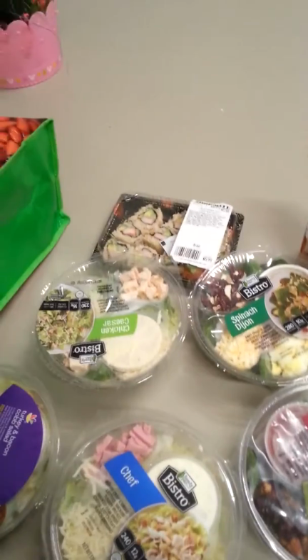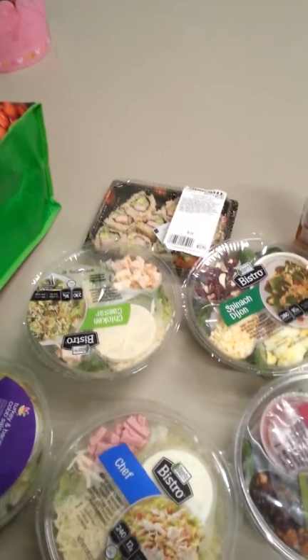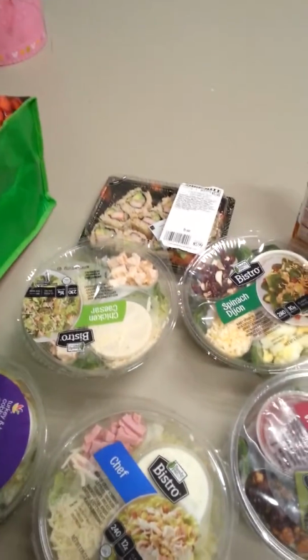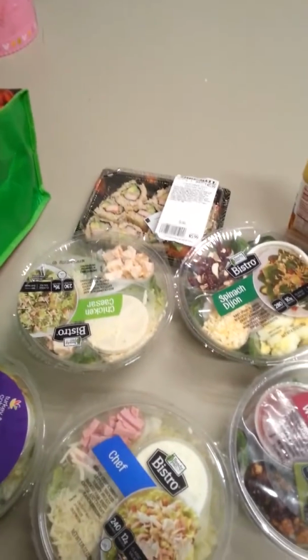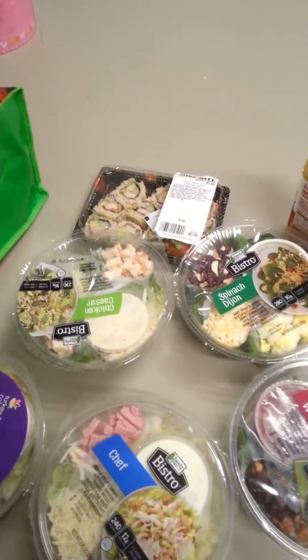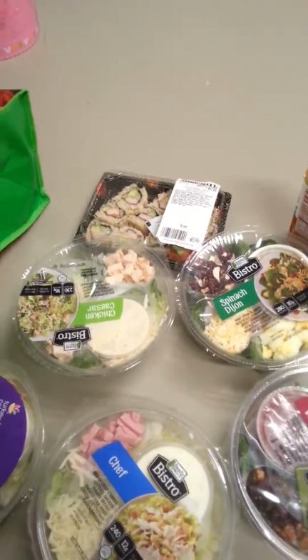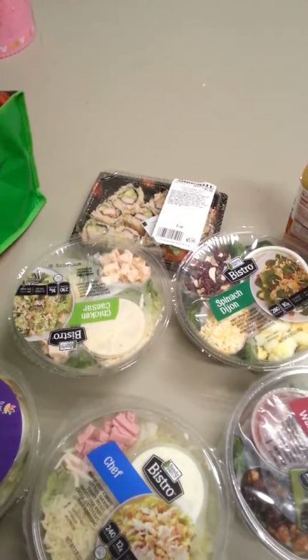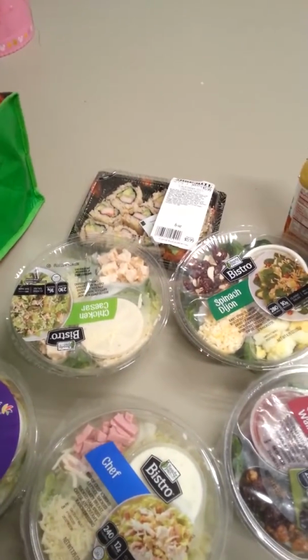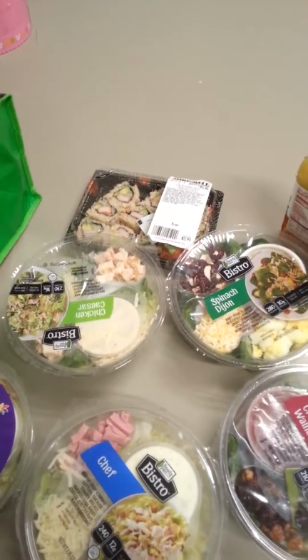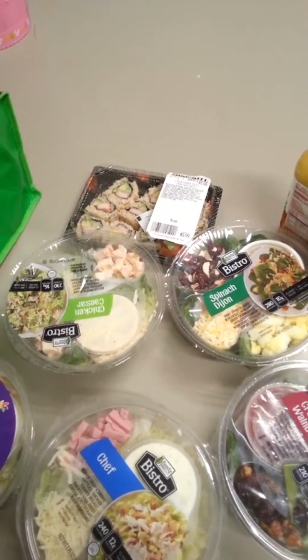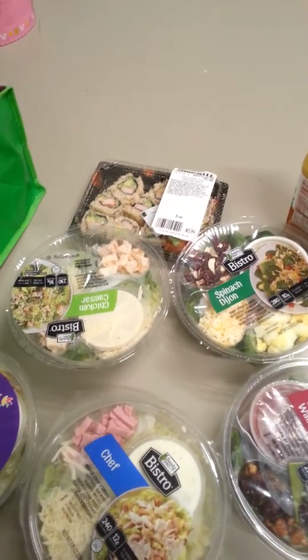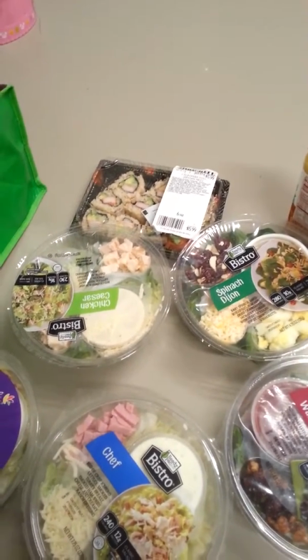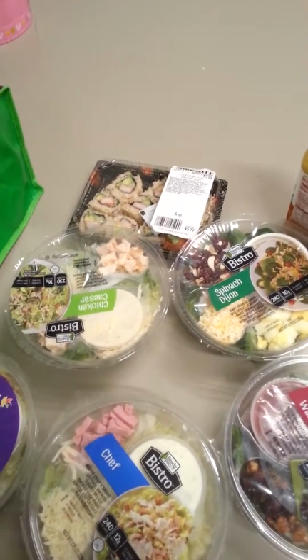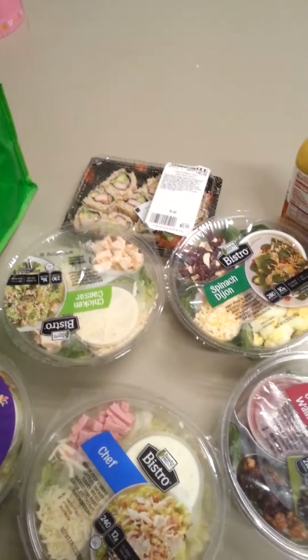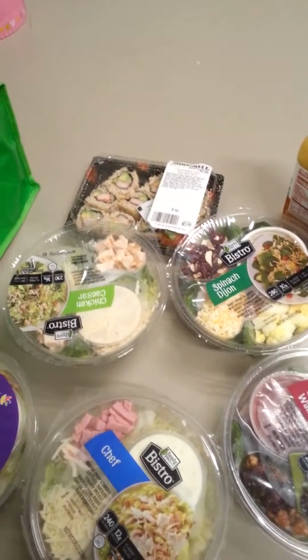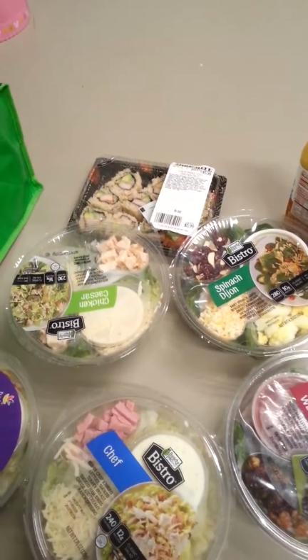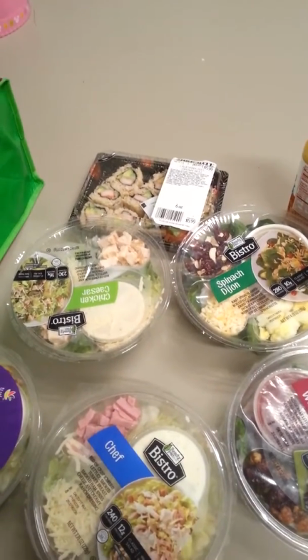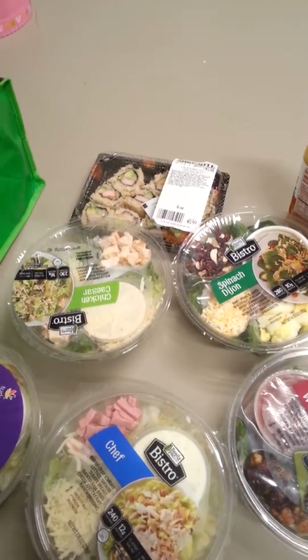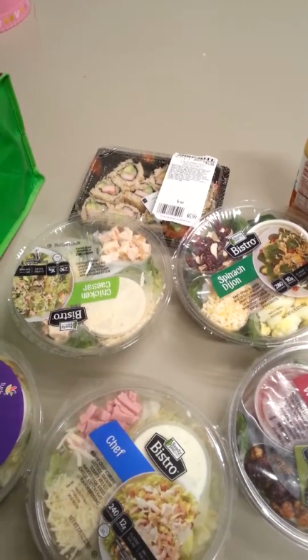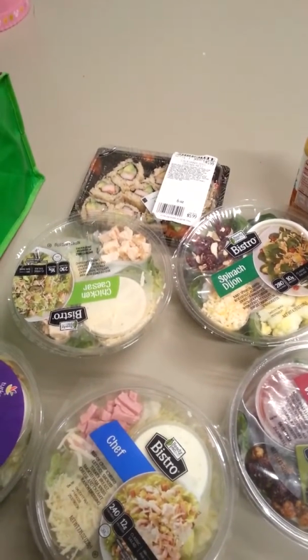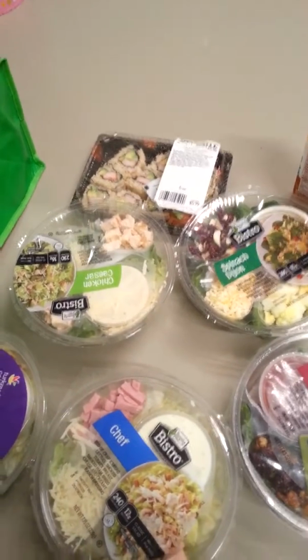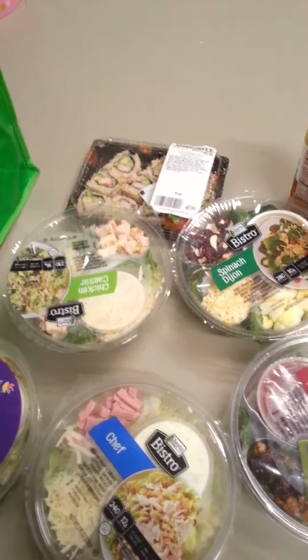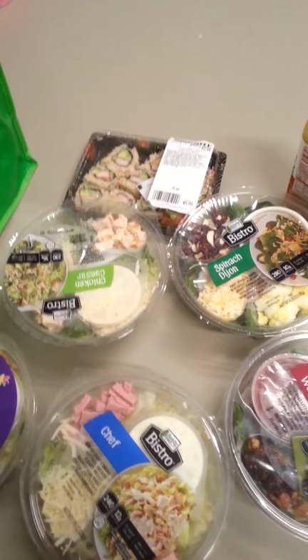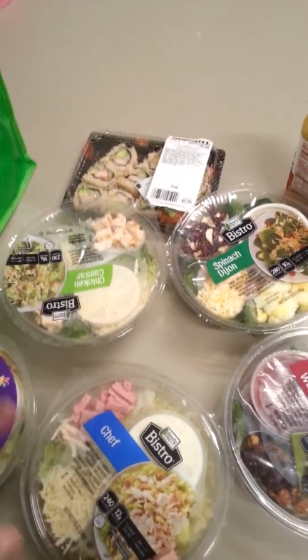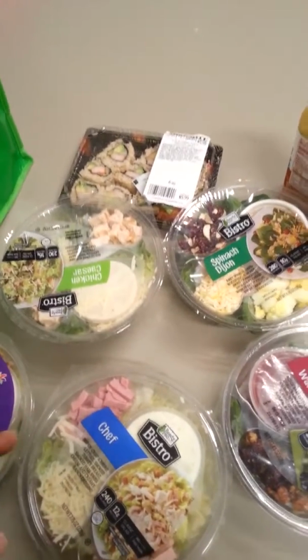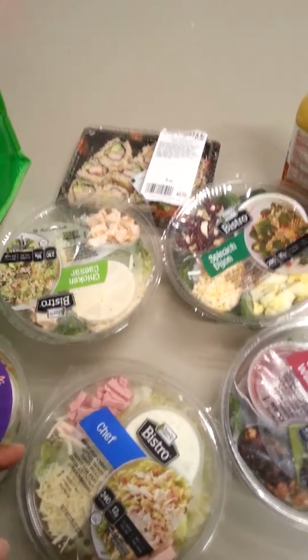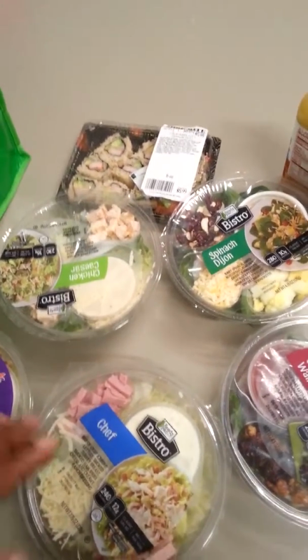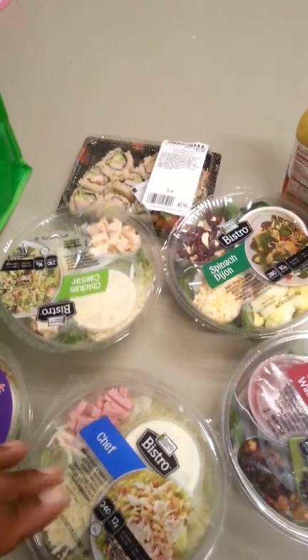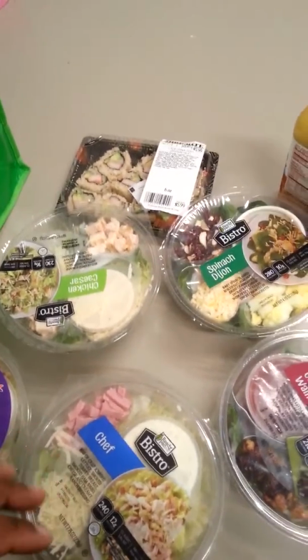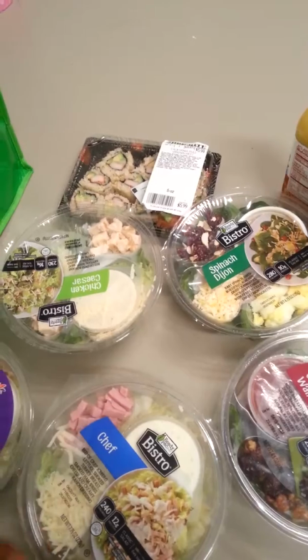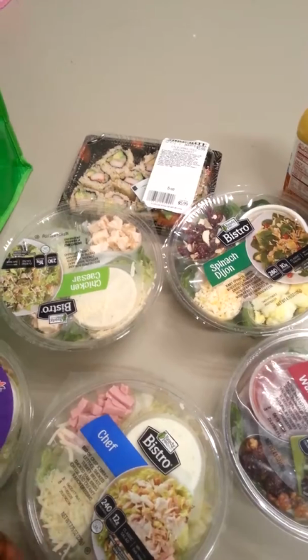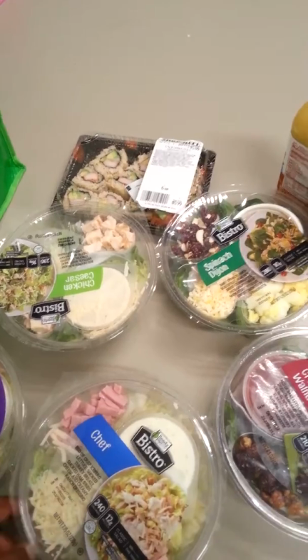I've never been there, but I wanted to see what they have. And they have these salads that my mom gets.